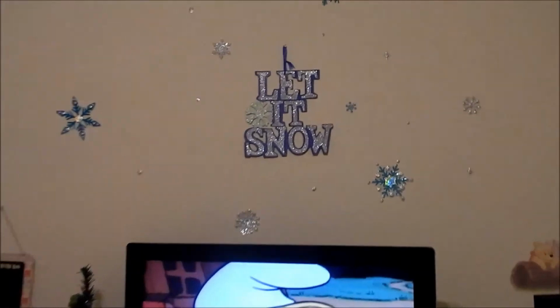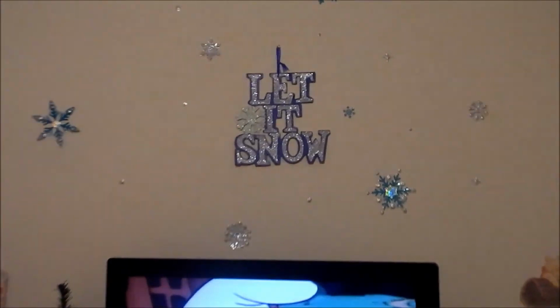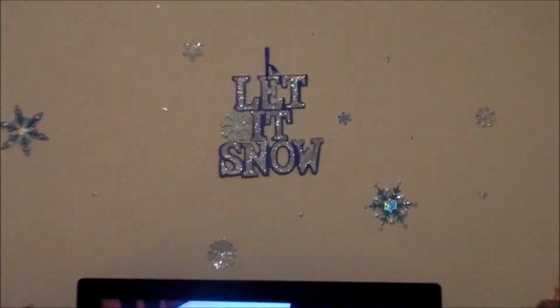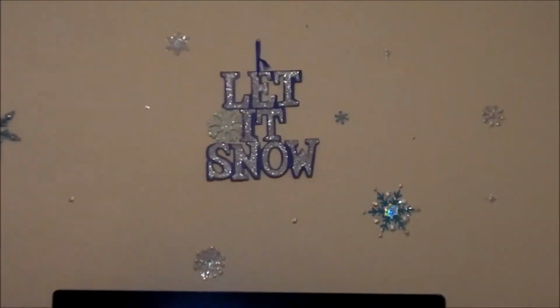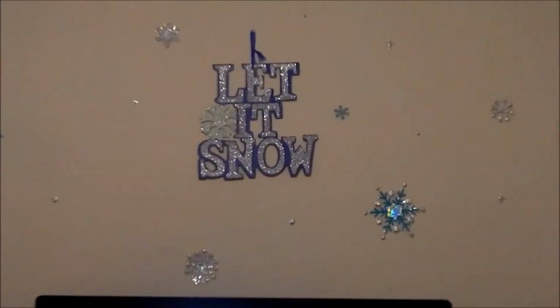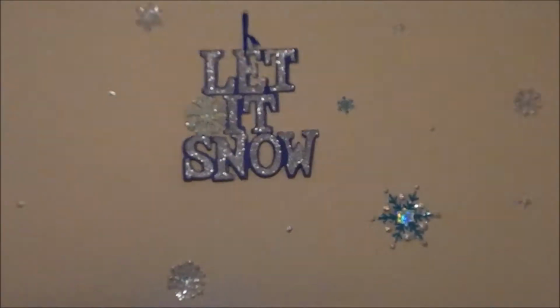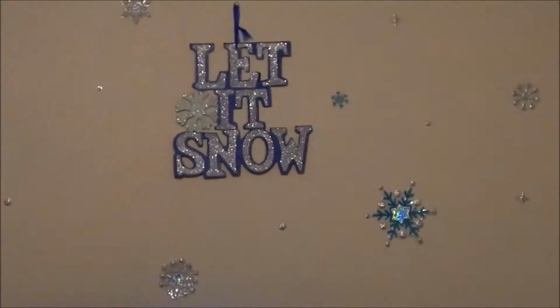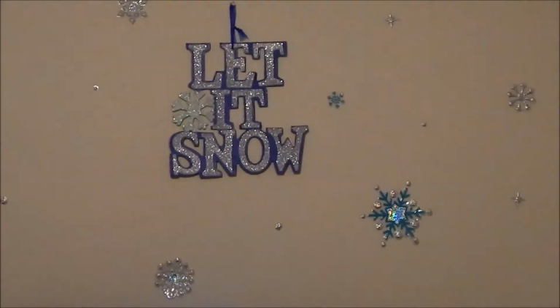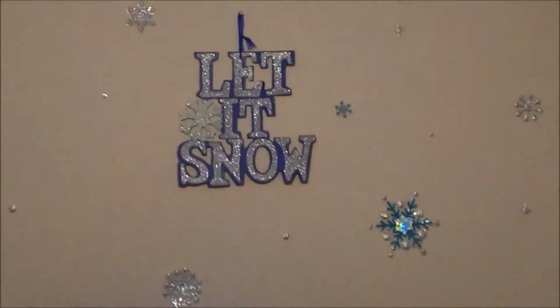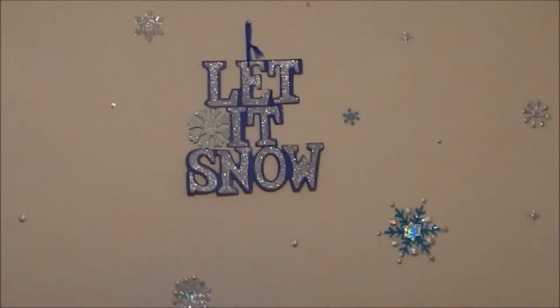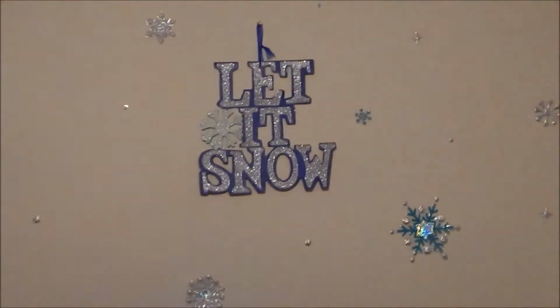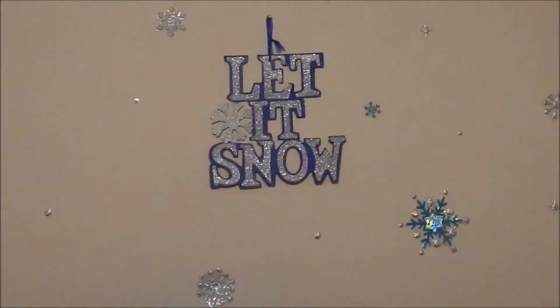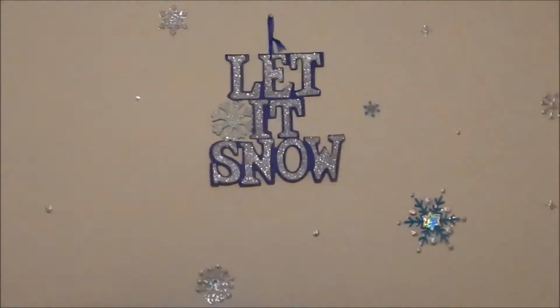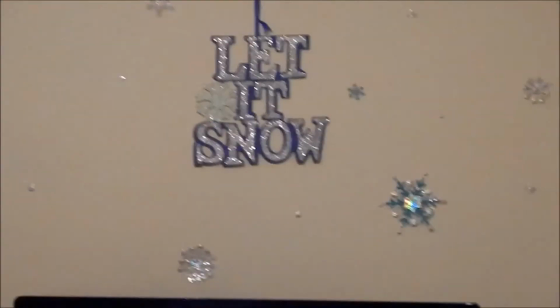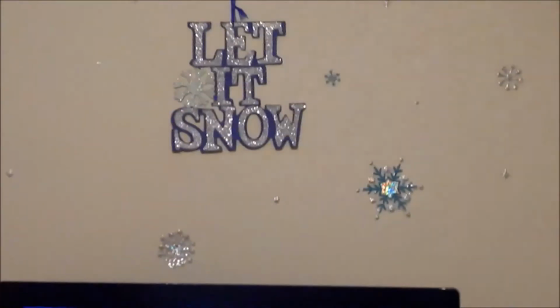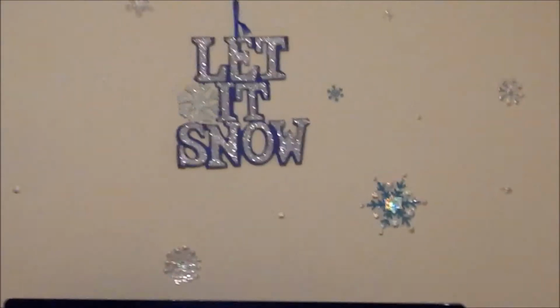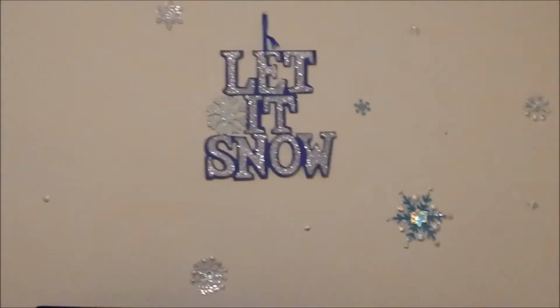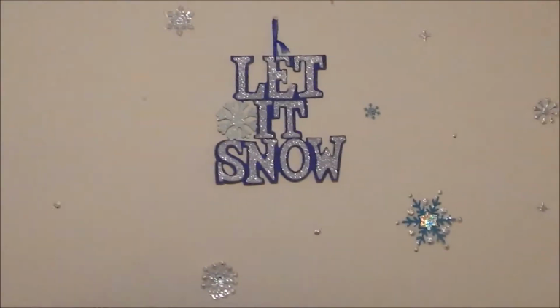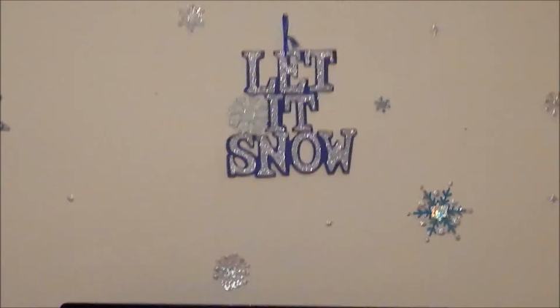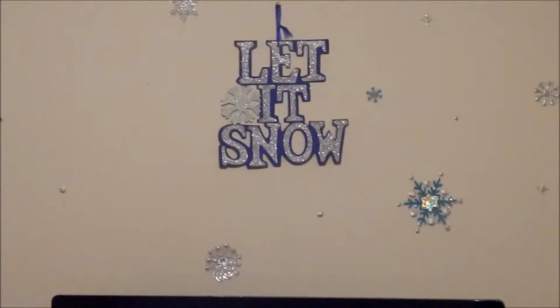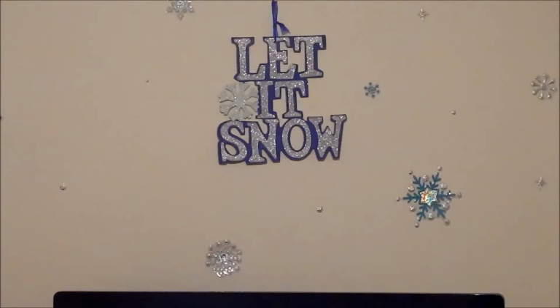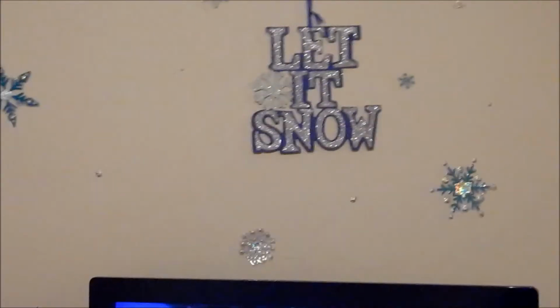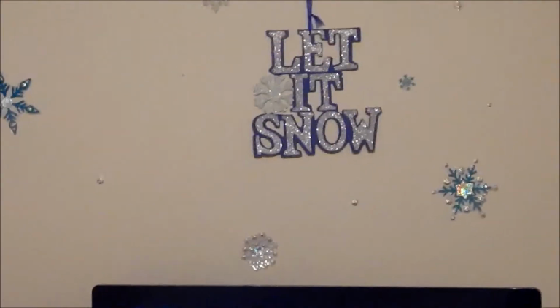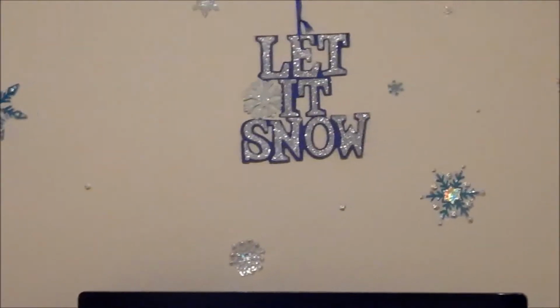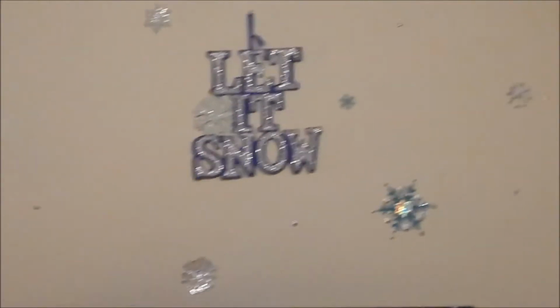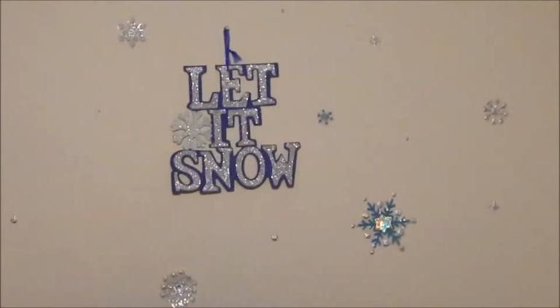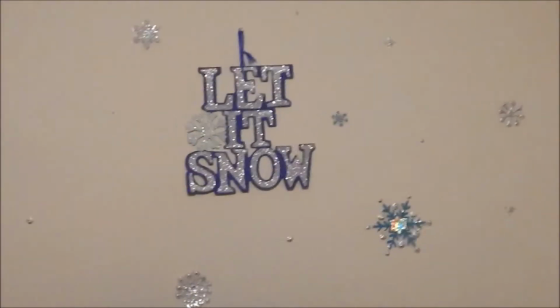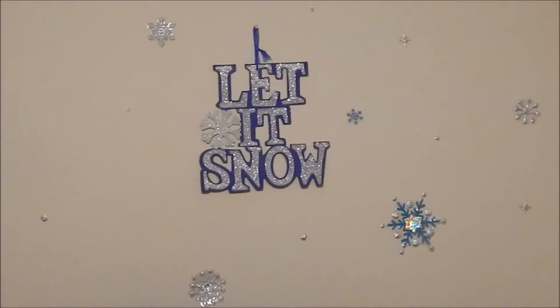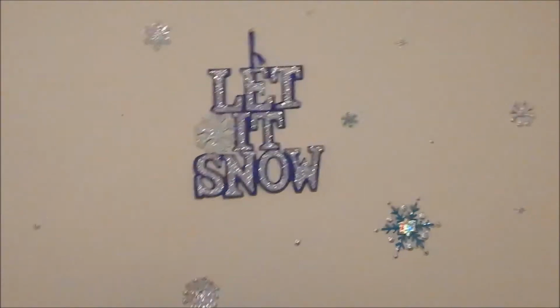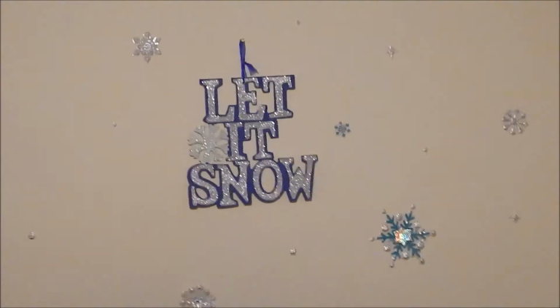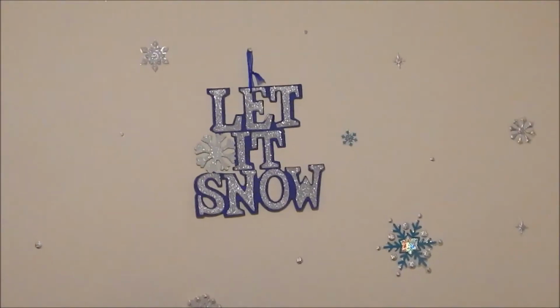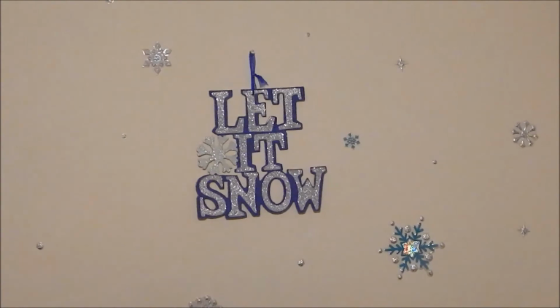That's it for my room tour. I will see you guys next time, bye bye.